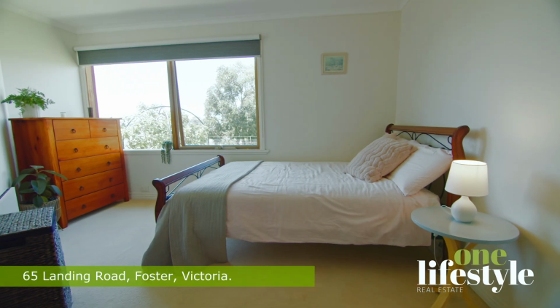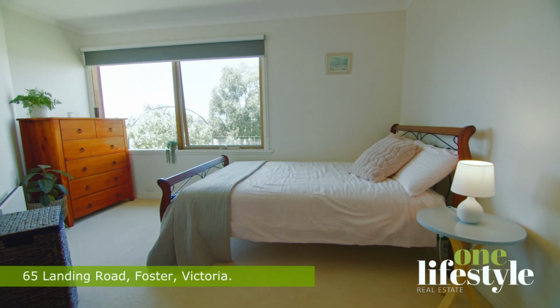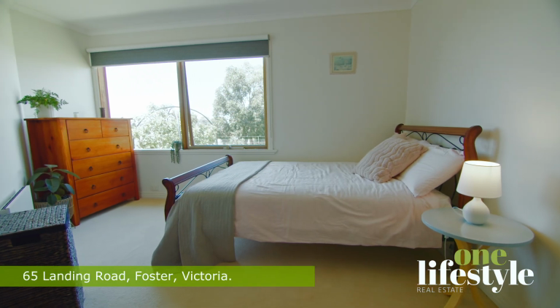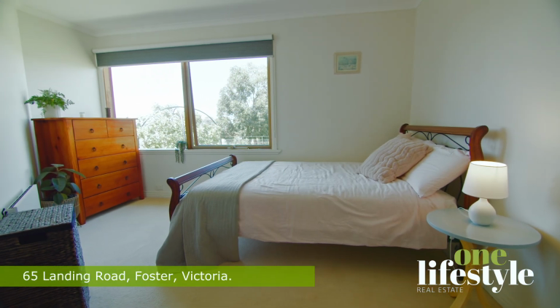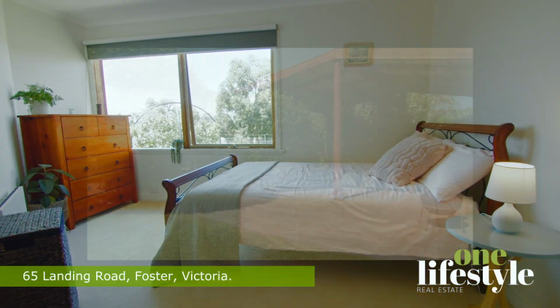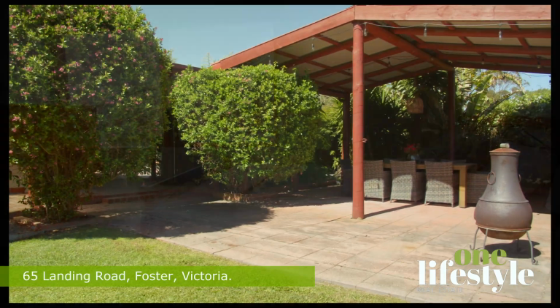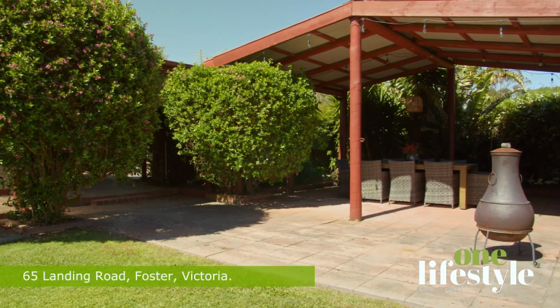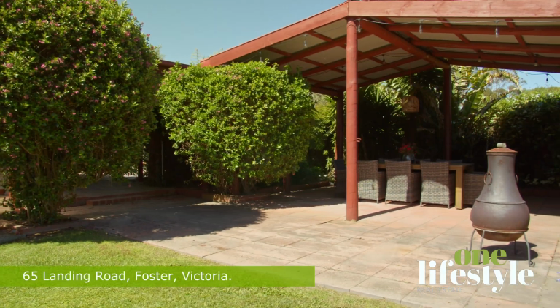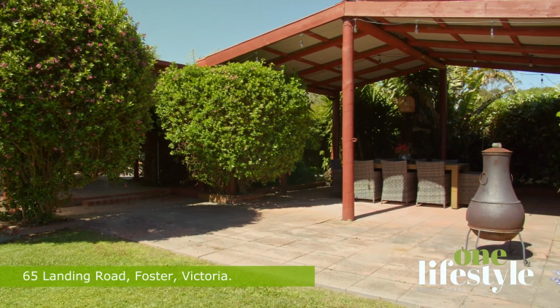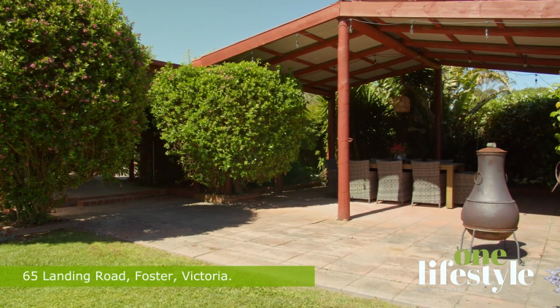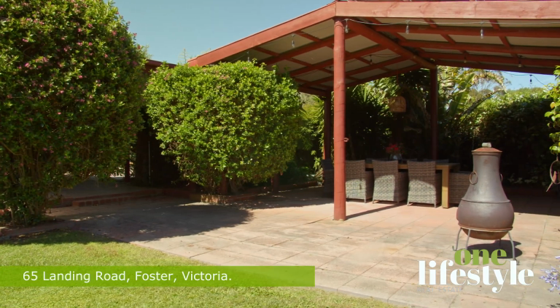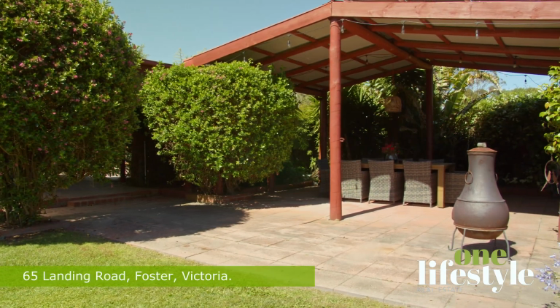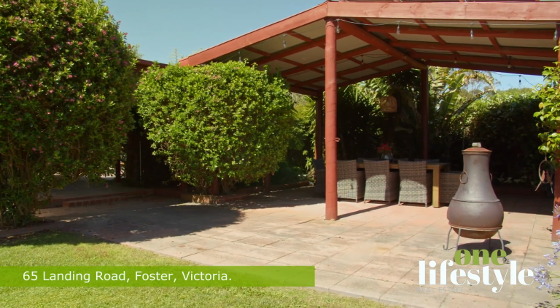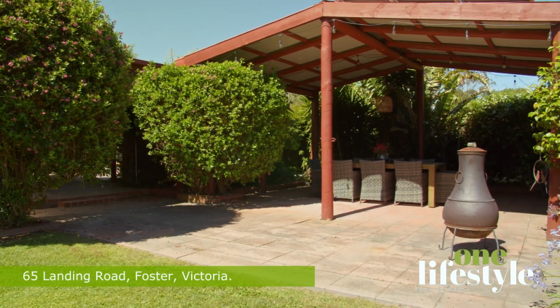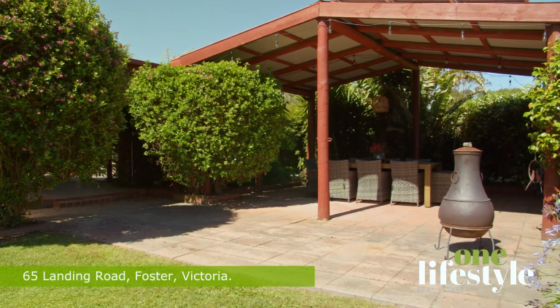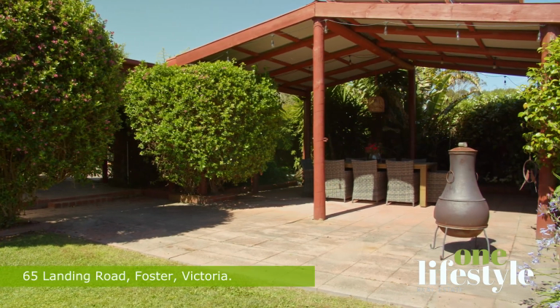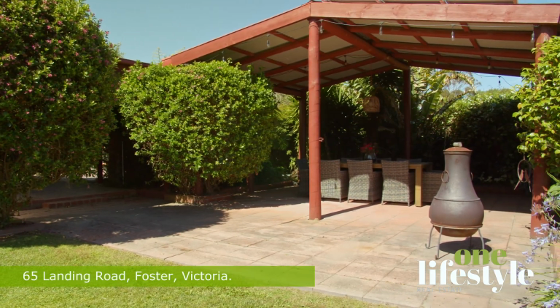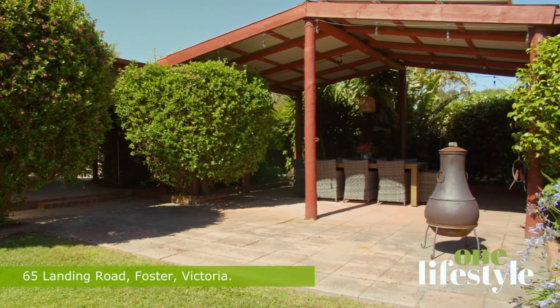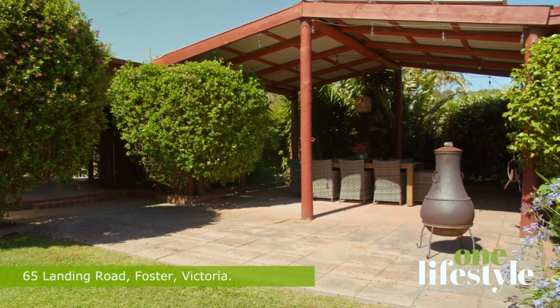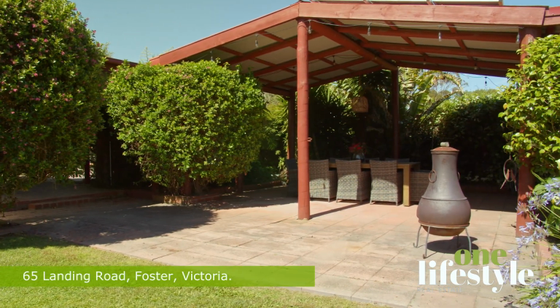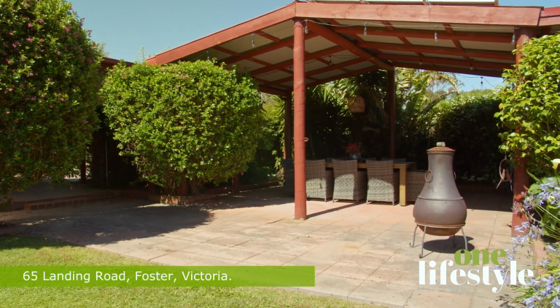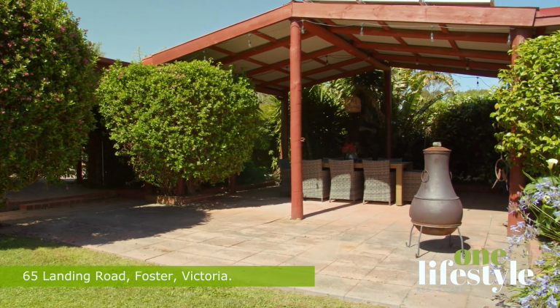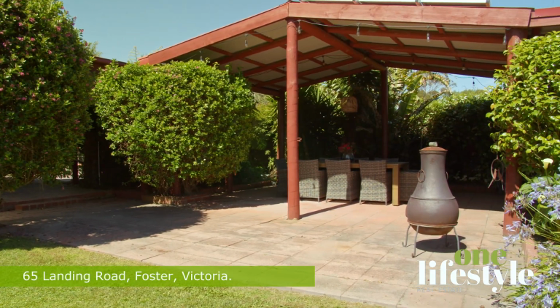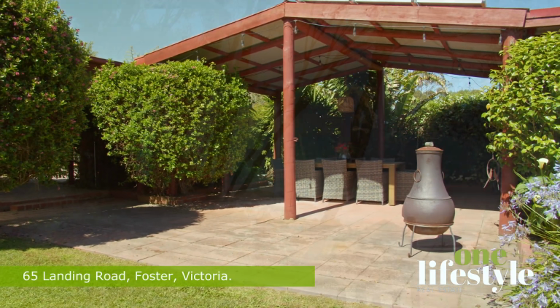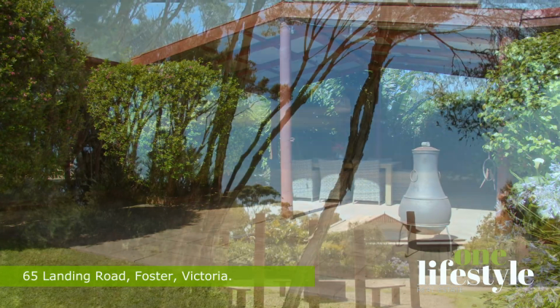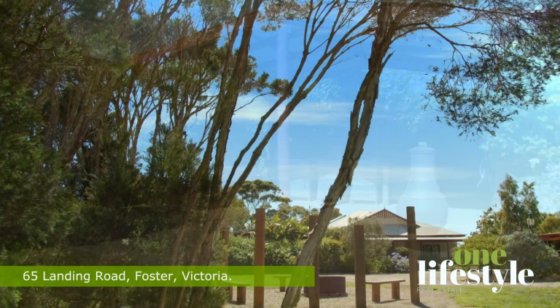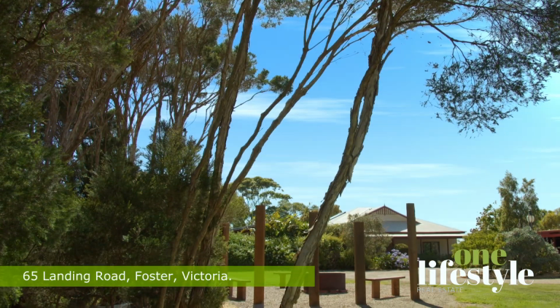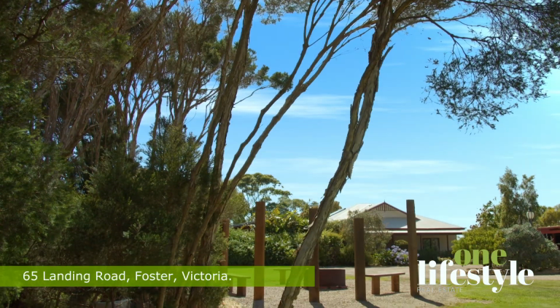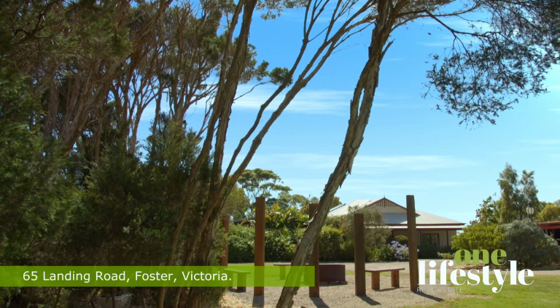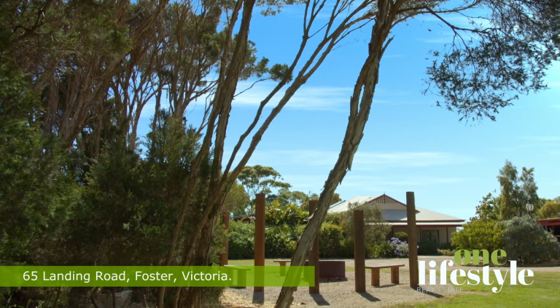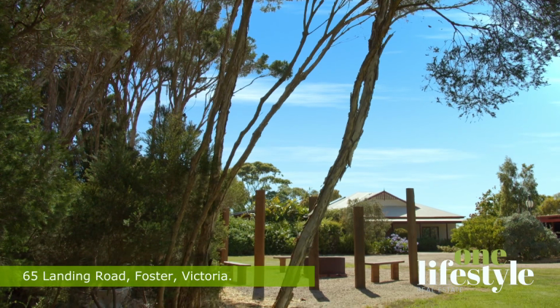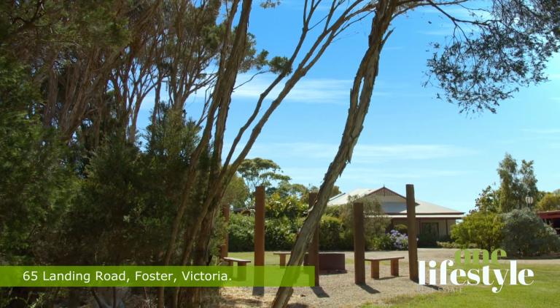Outside living is well catered for at this country property, with a large, undercover pergola and barbecue entertaining area and sculptural fire pit.